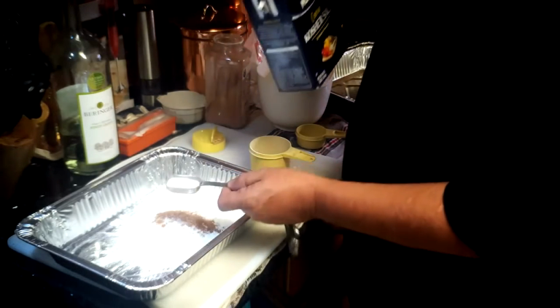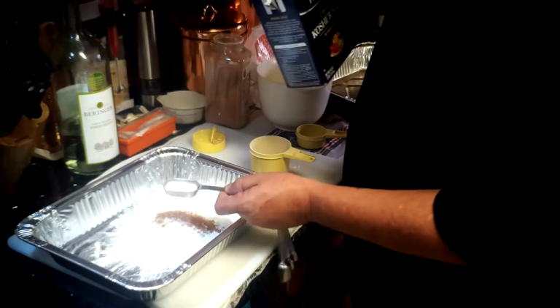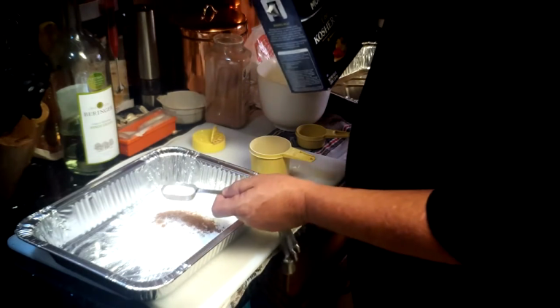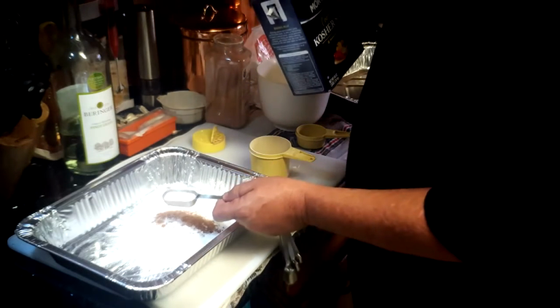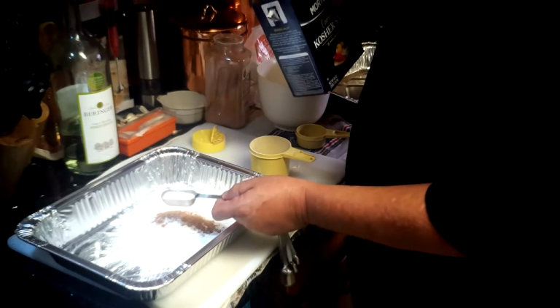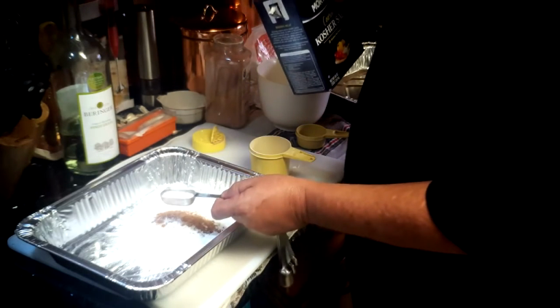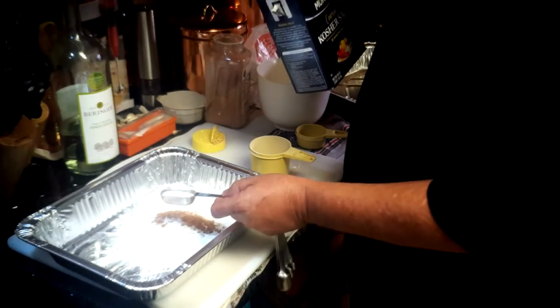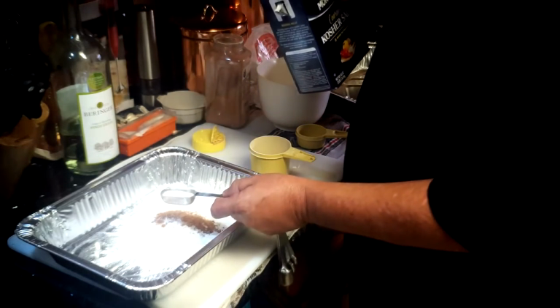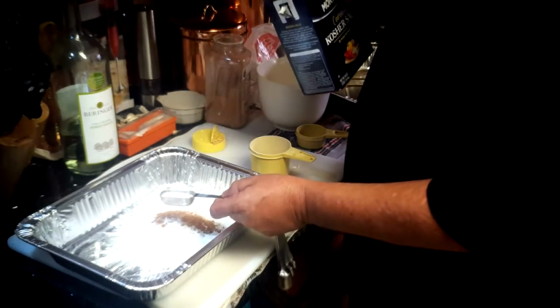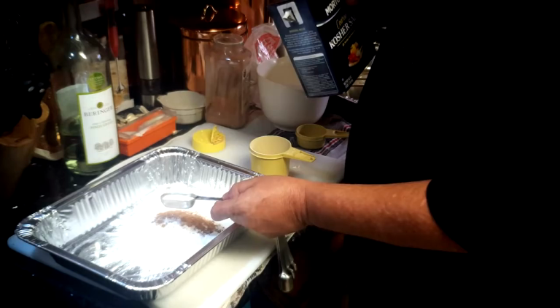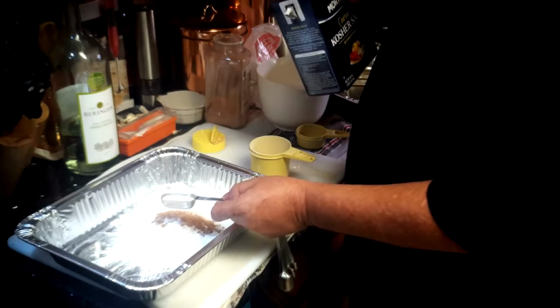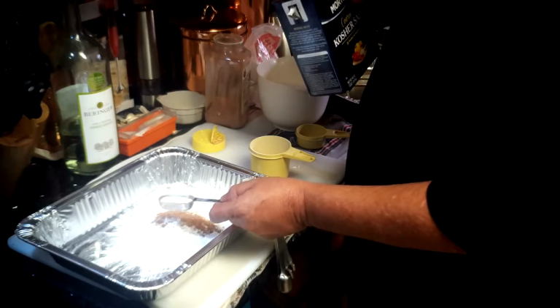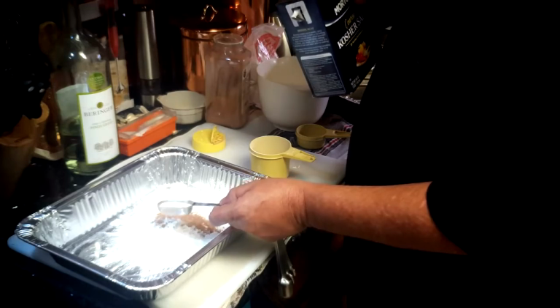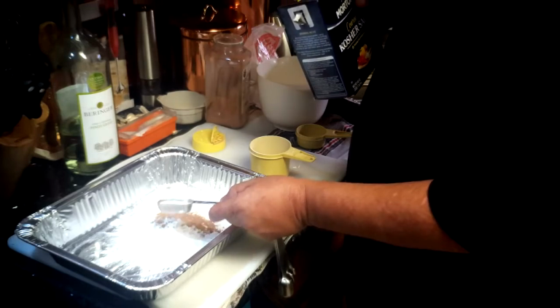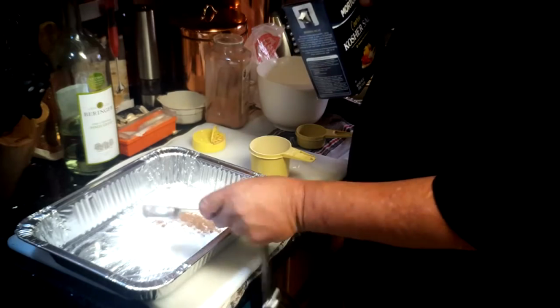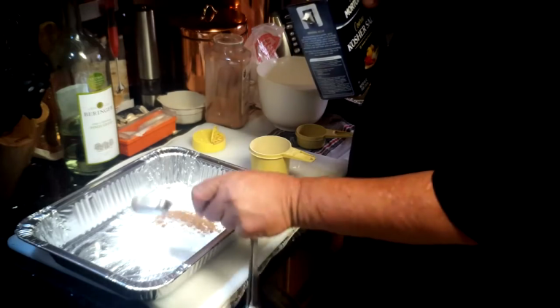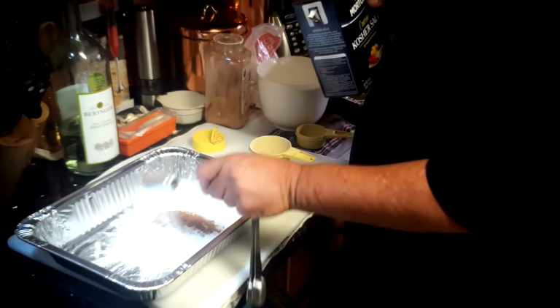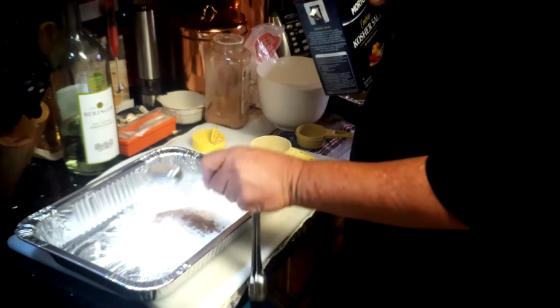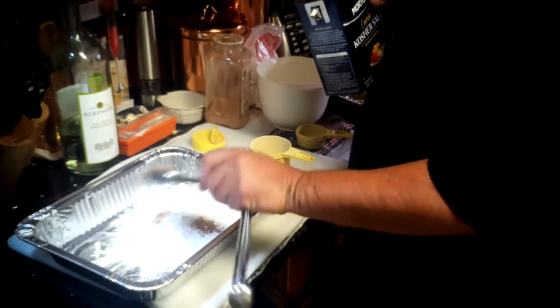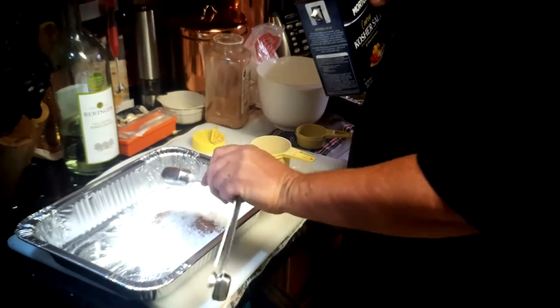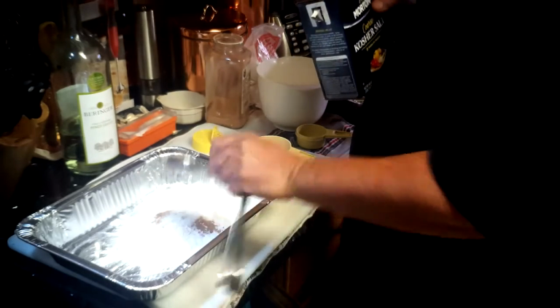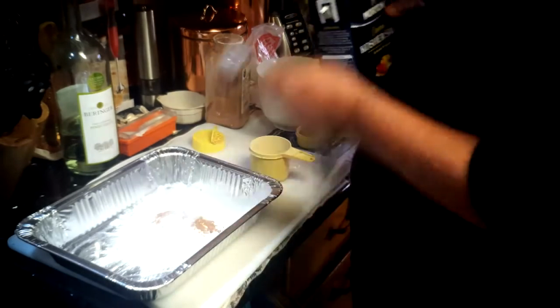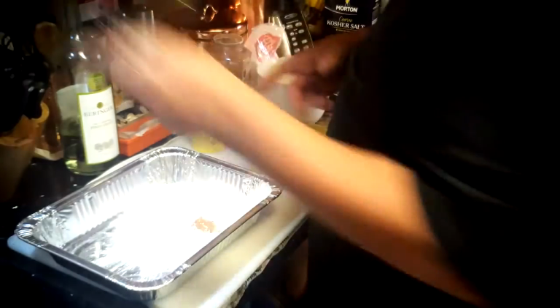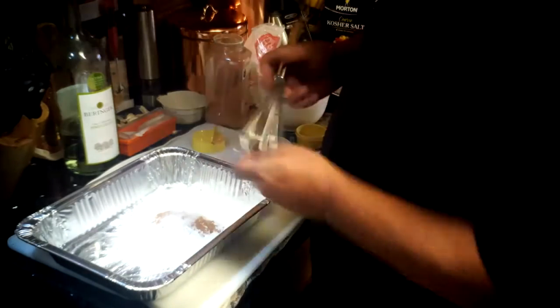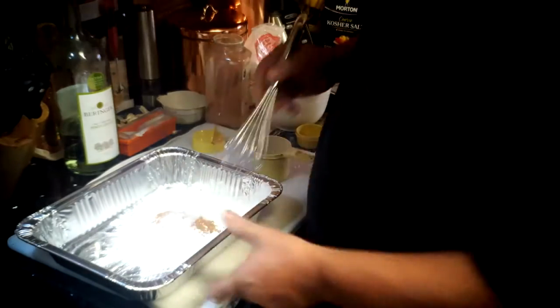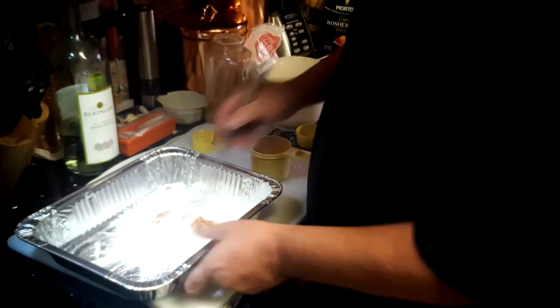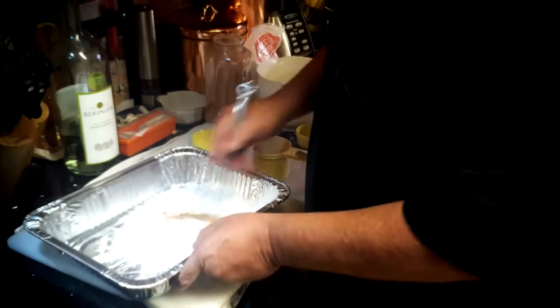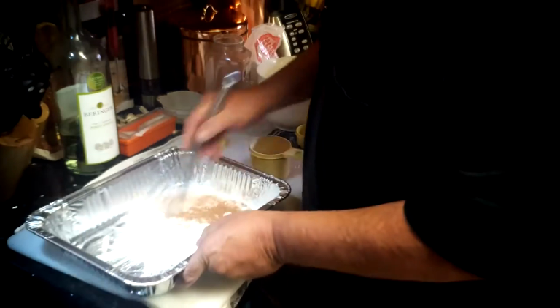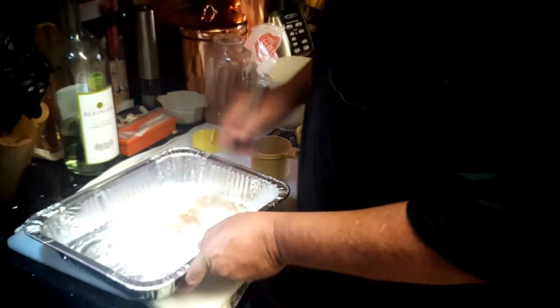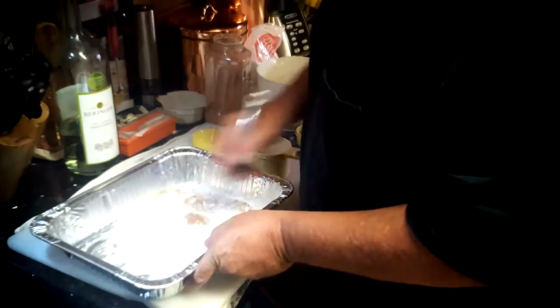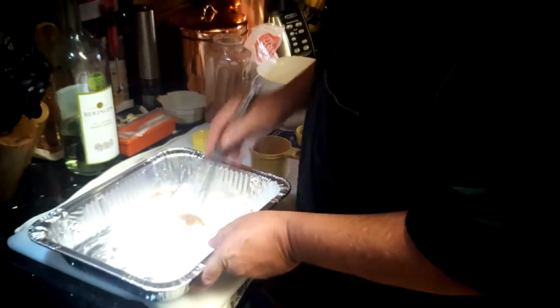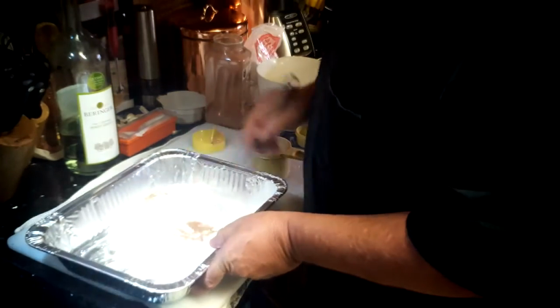A tablespoon is three teaspoons. I try to use about two to two and a half teaspoons. Whisk, mix that up.